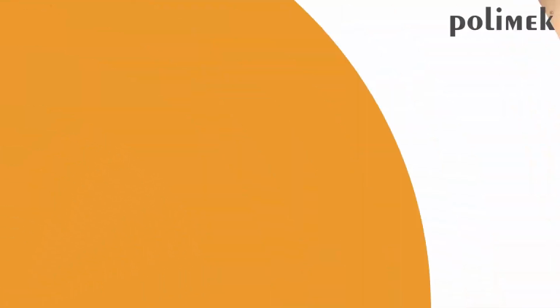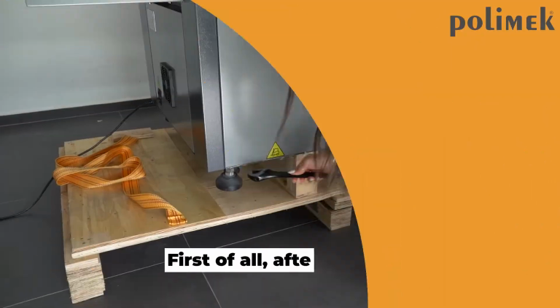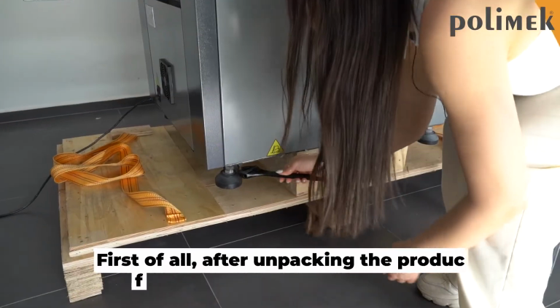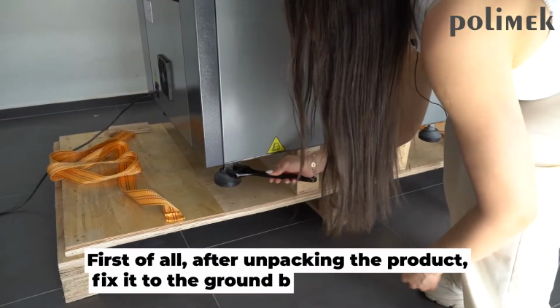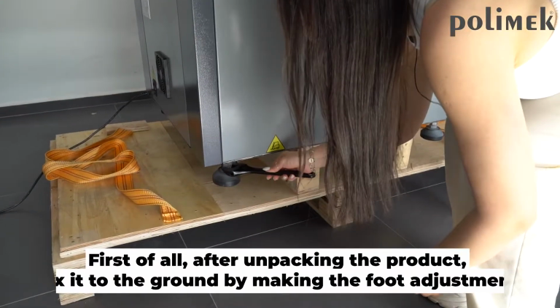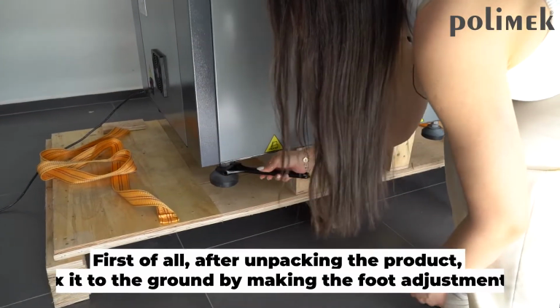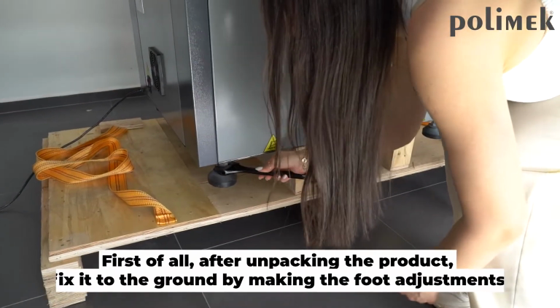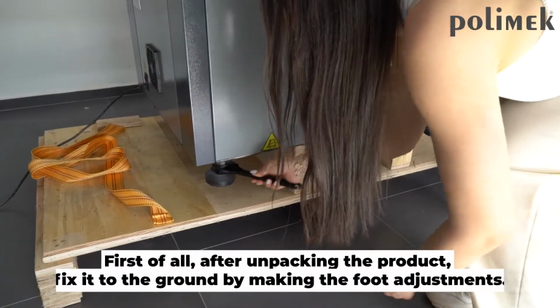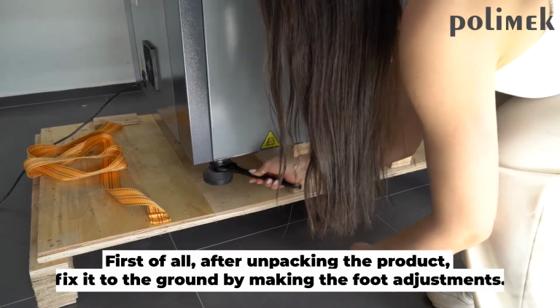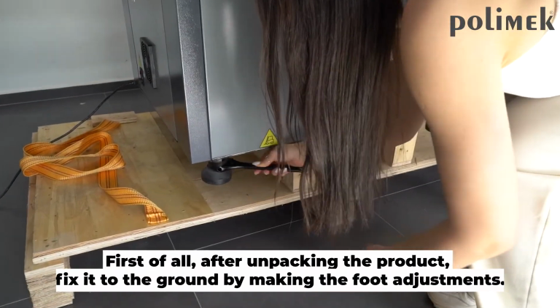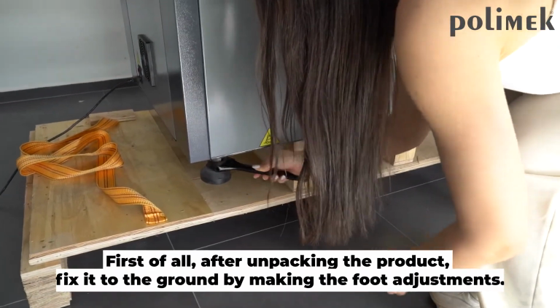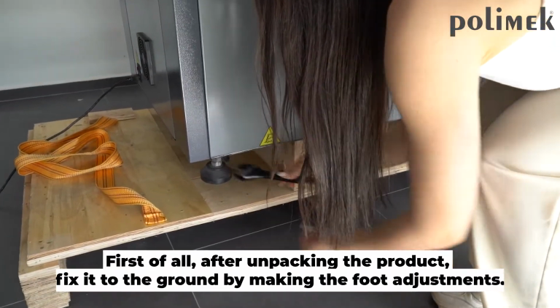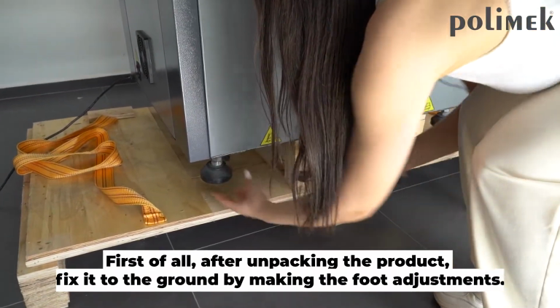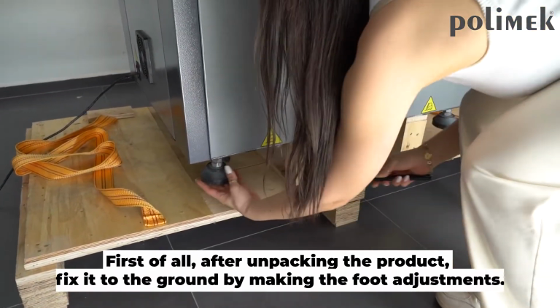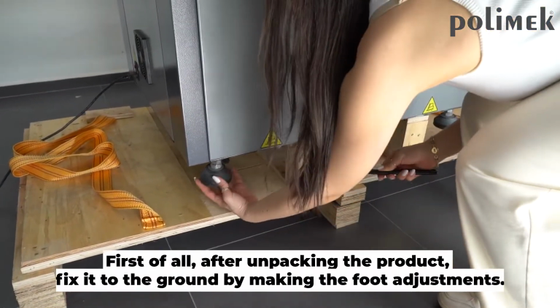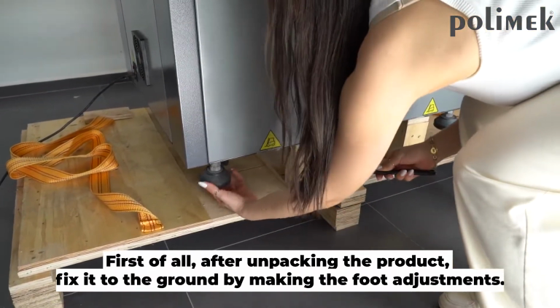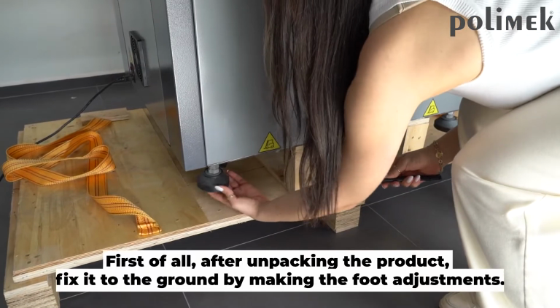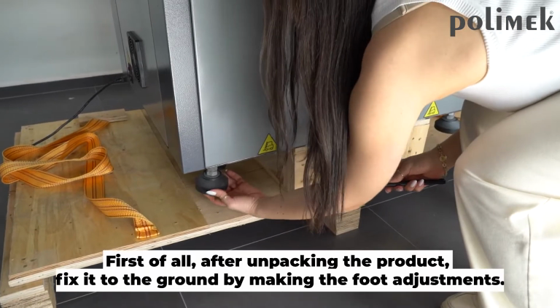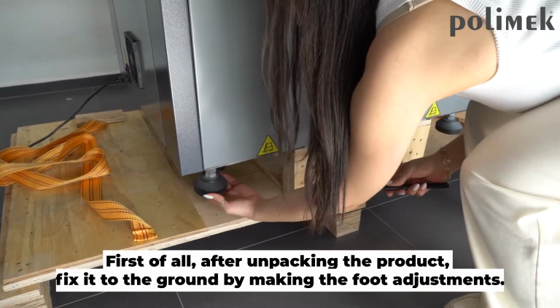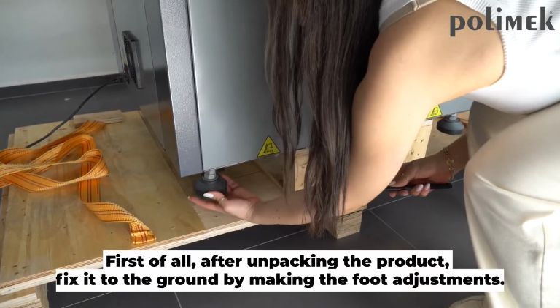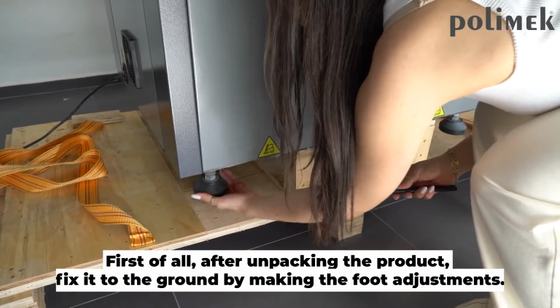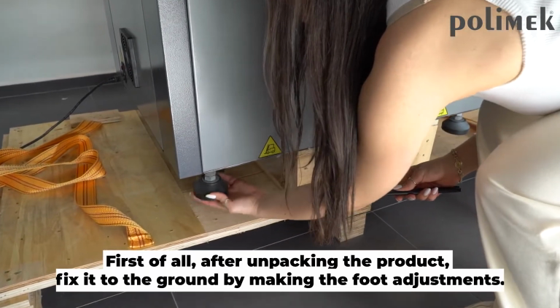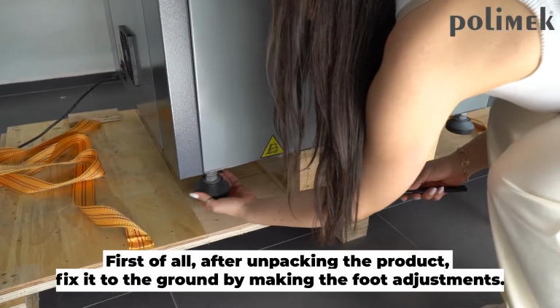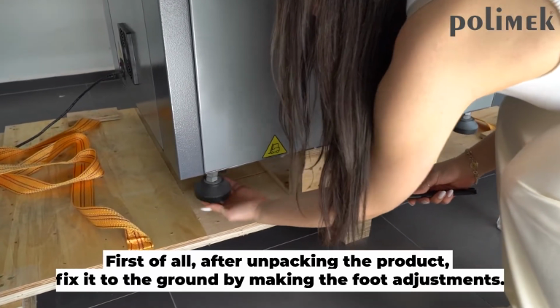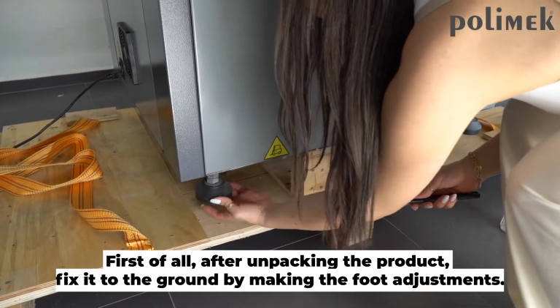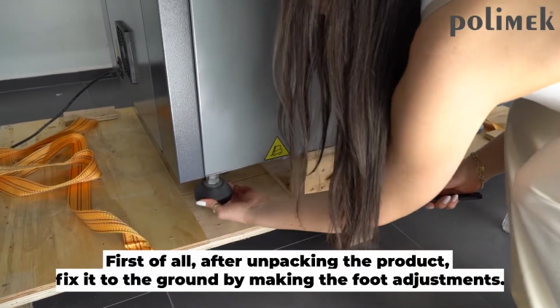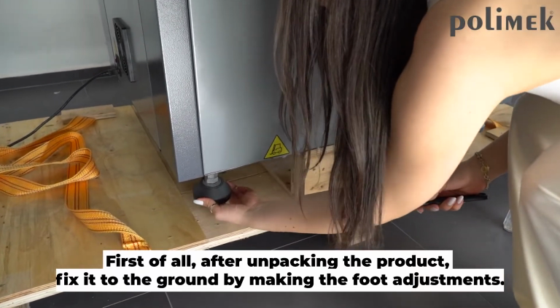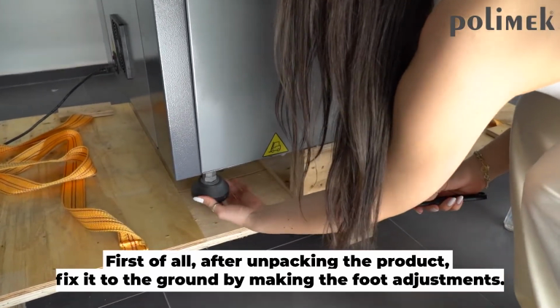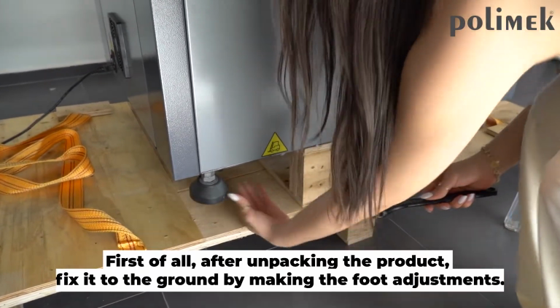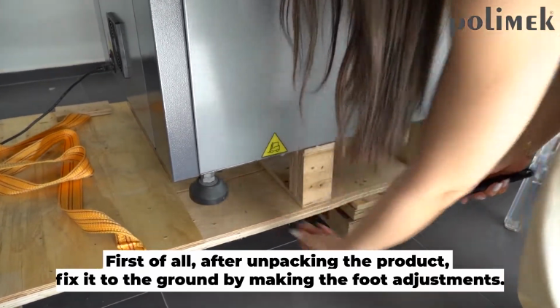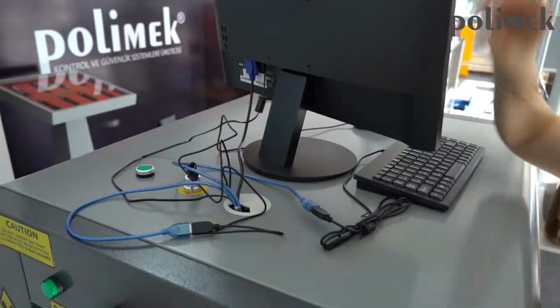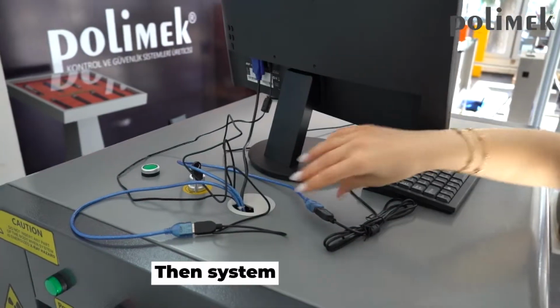First of all, after unpacking the product, fix it to the ground by making the foot adjustments.